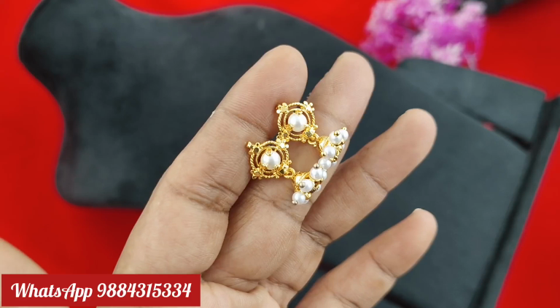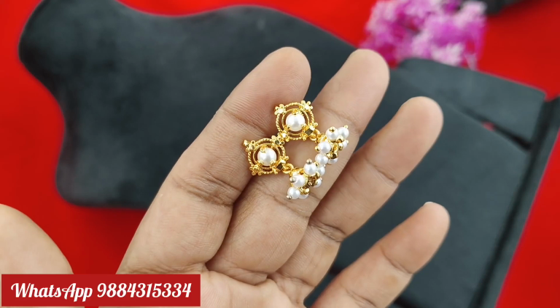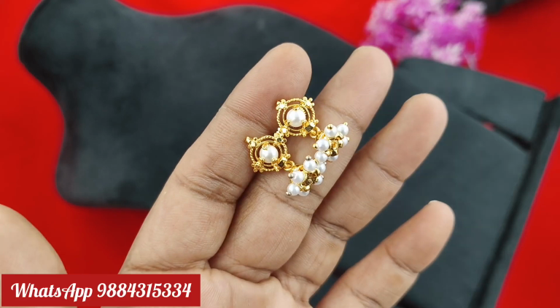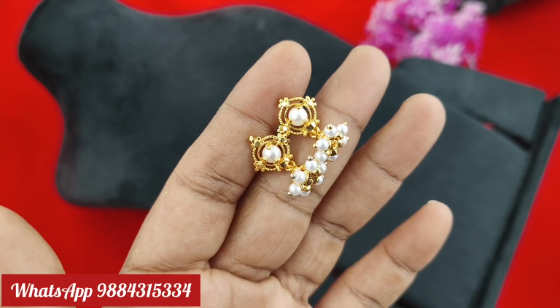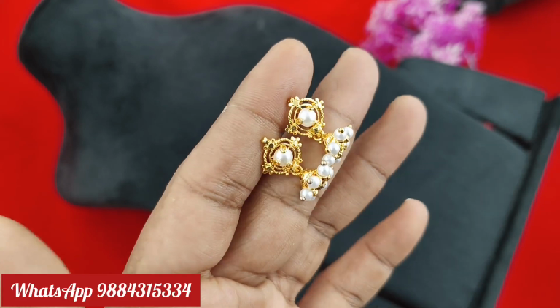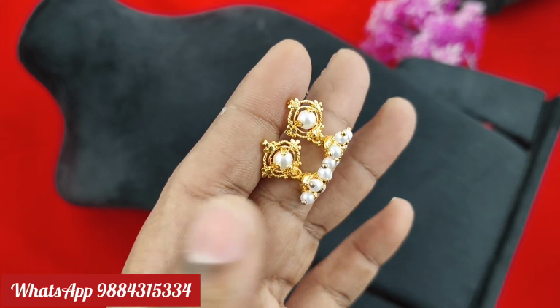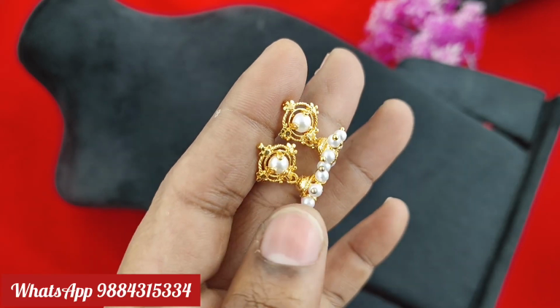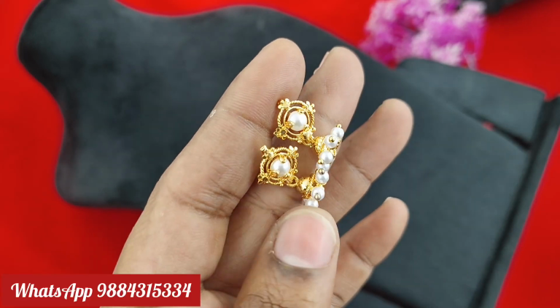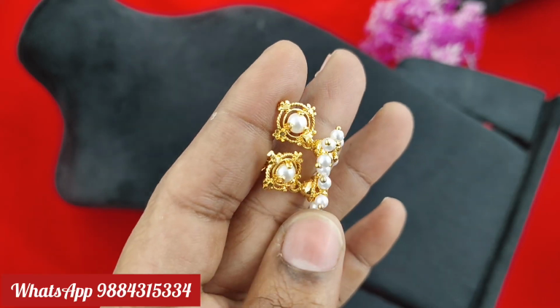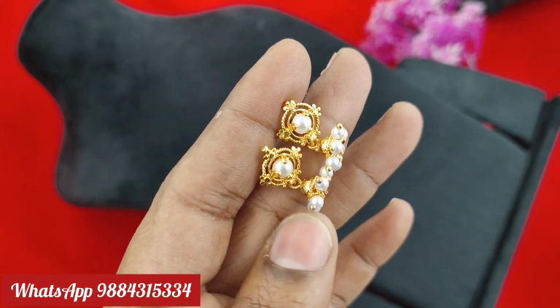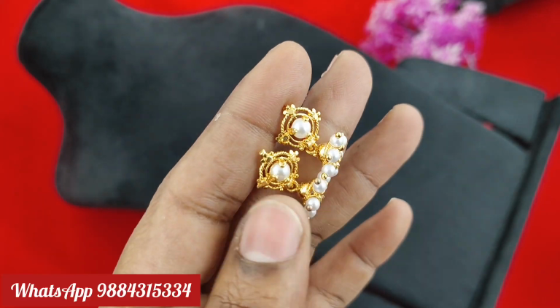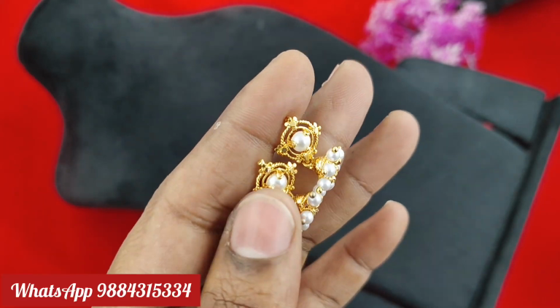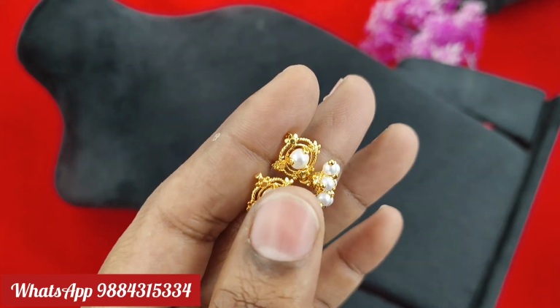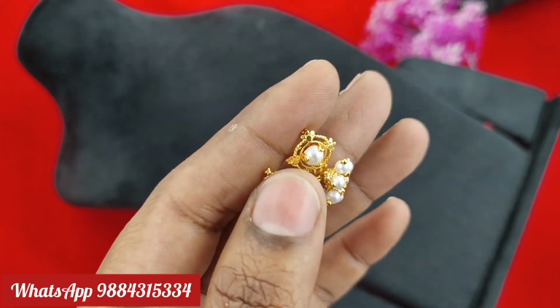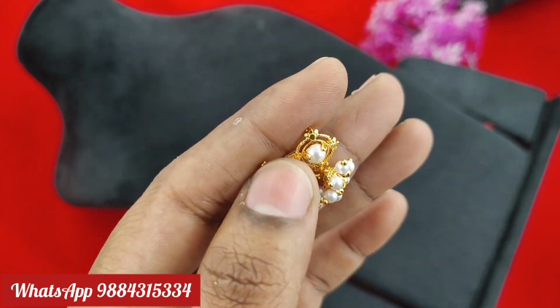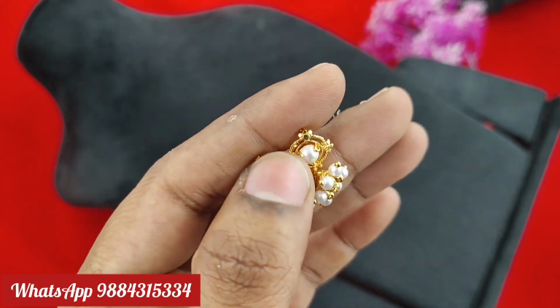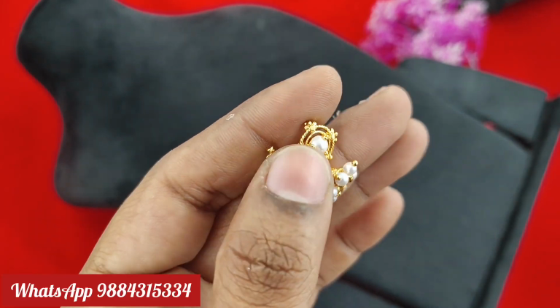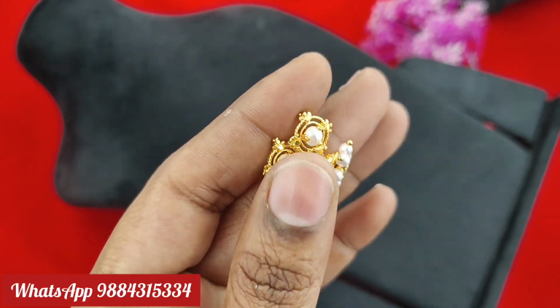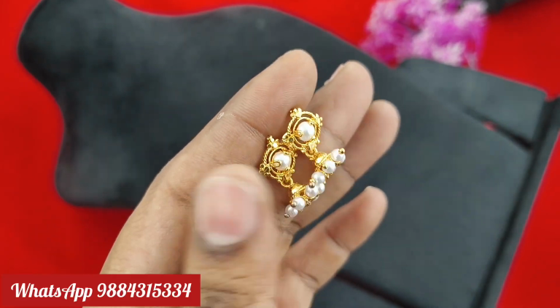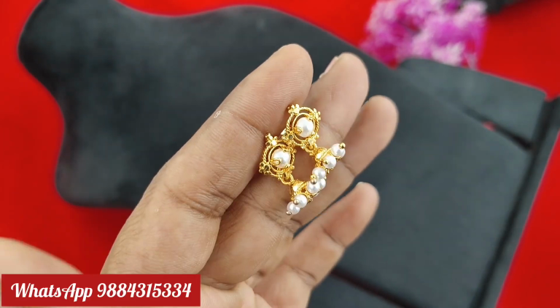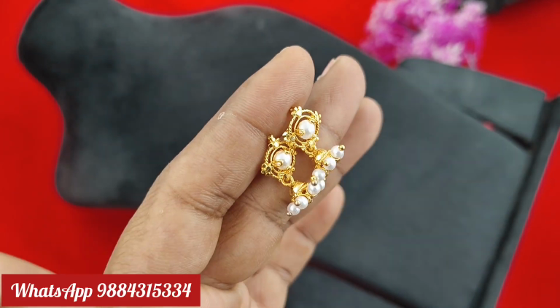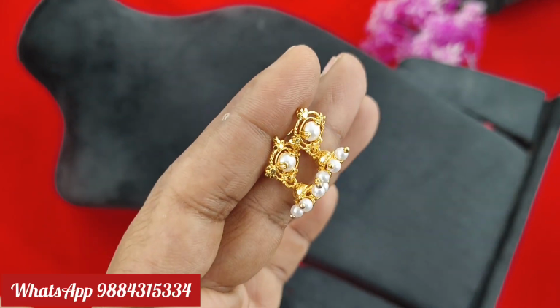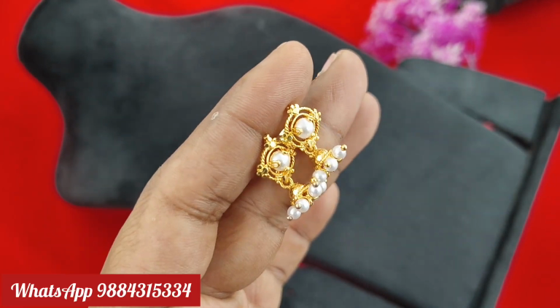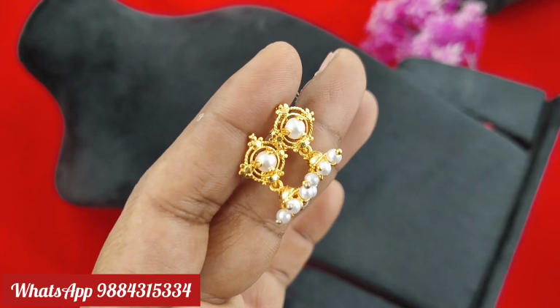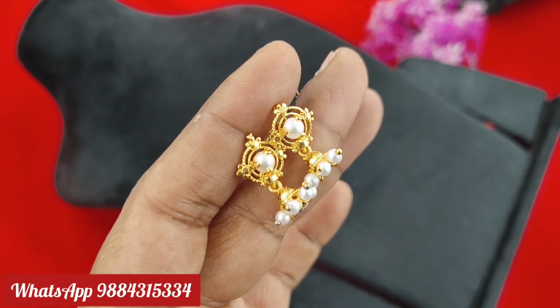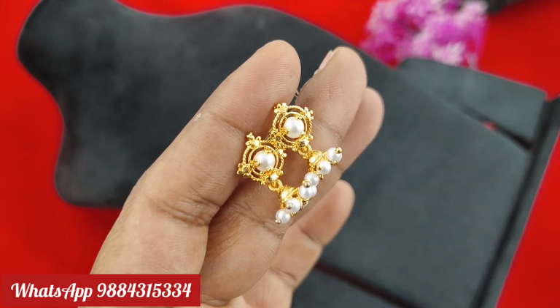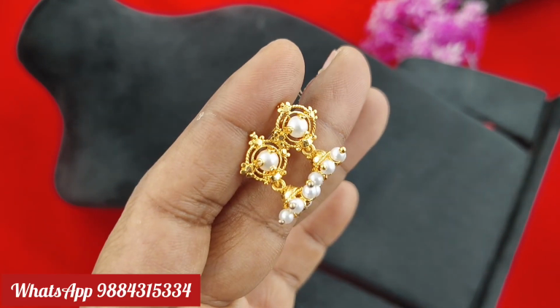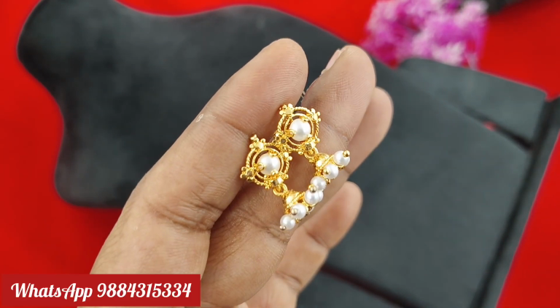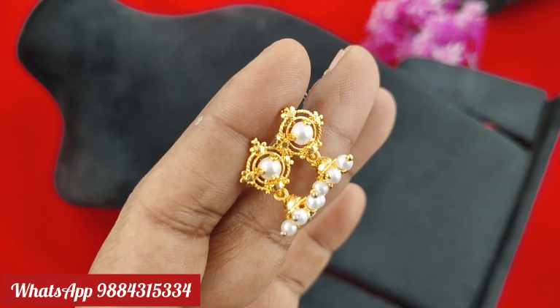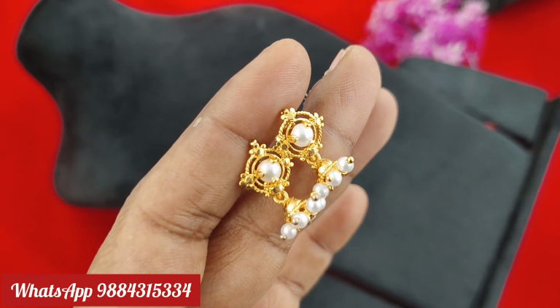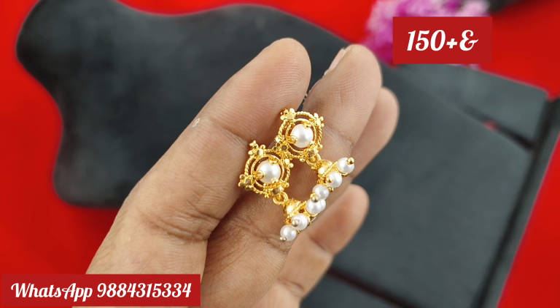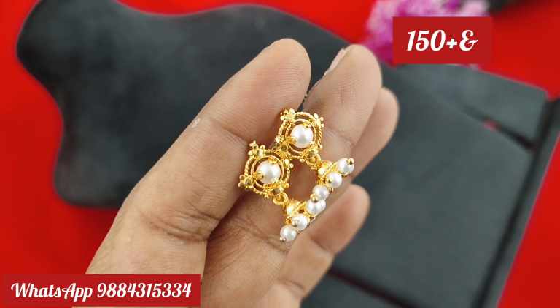Hi friends, welcome to Rakshita Collections. In this video, we have a Mixed Rana Collections. The first one, we have a fresh soup.